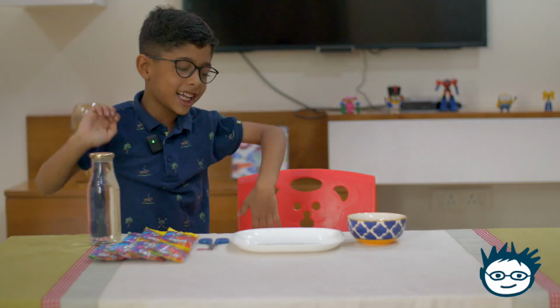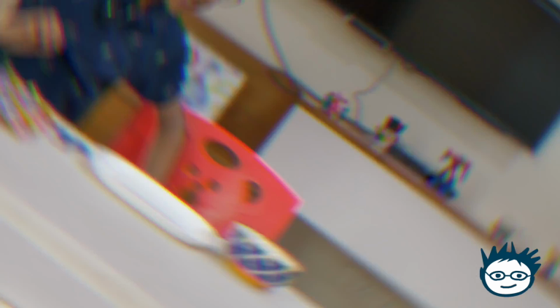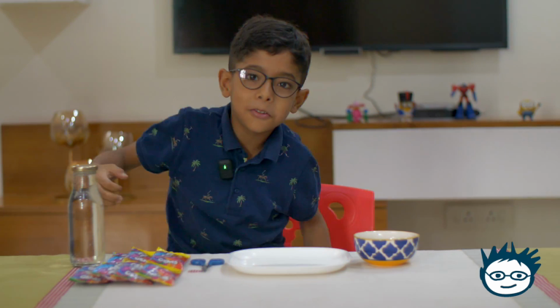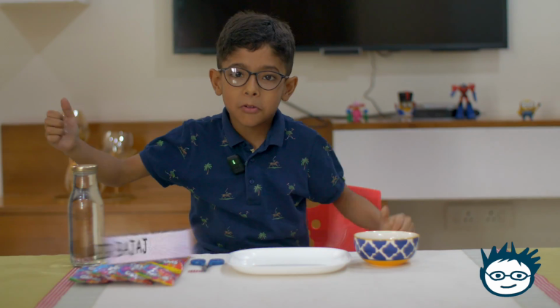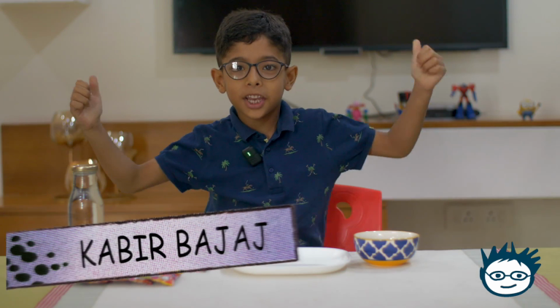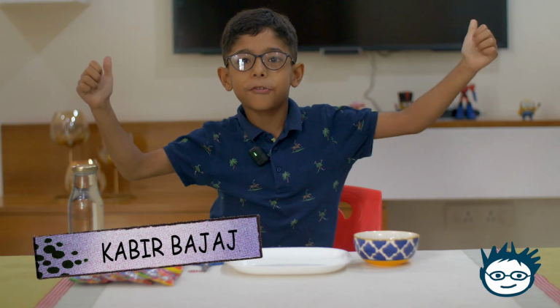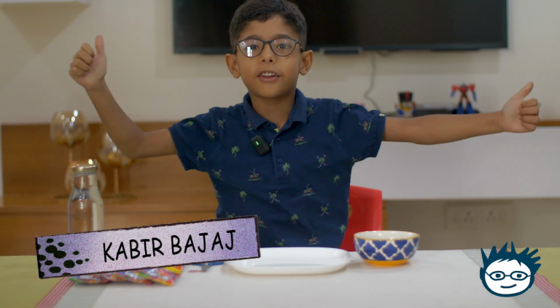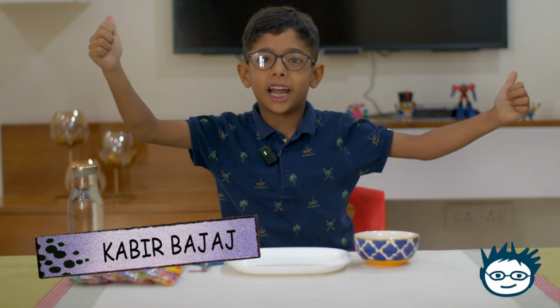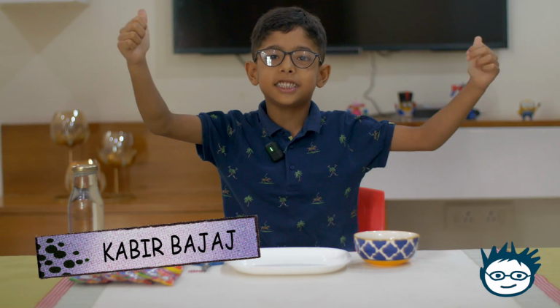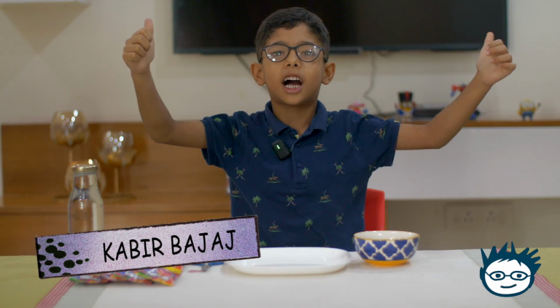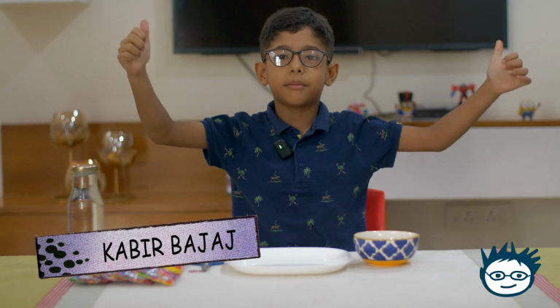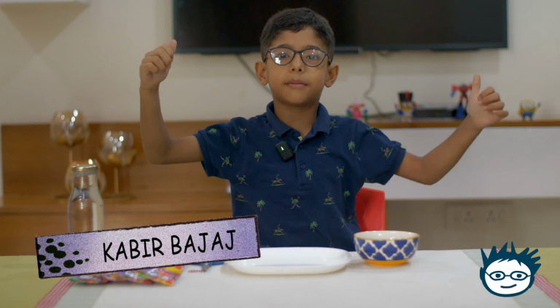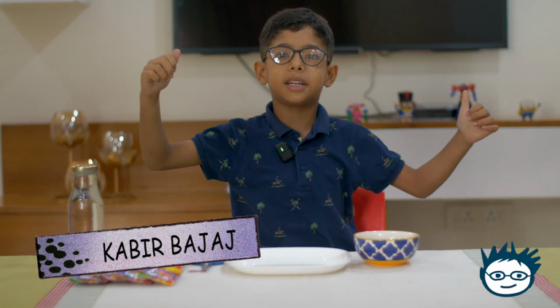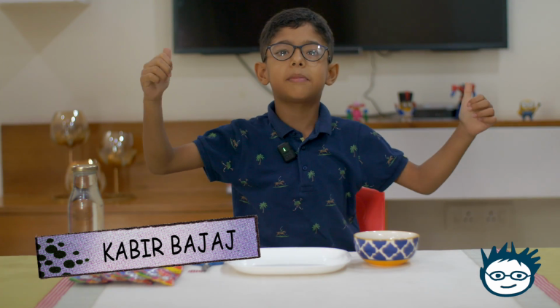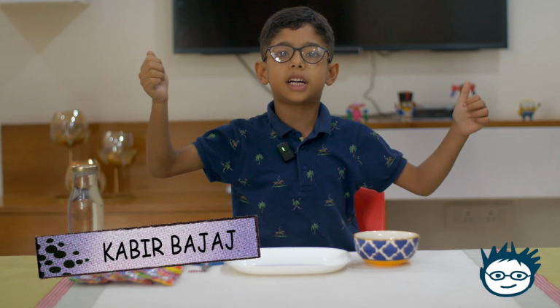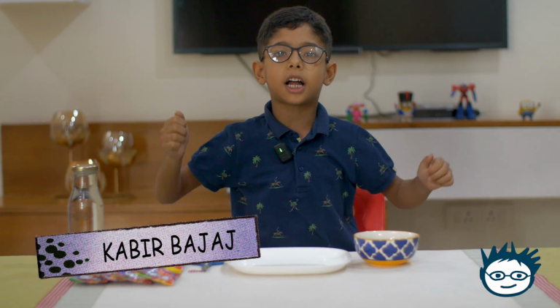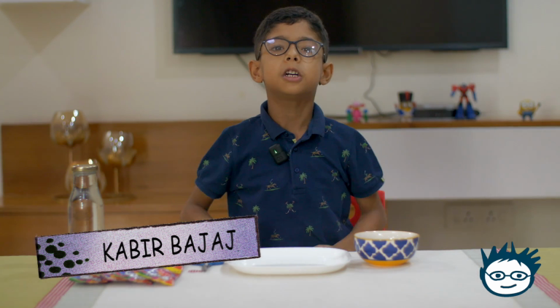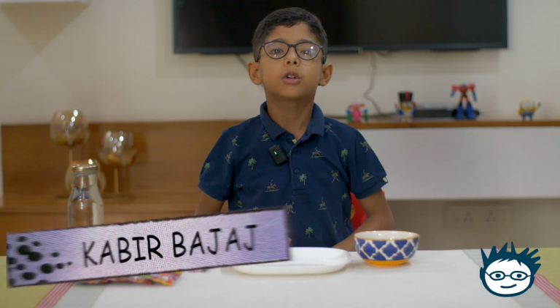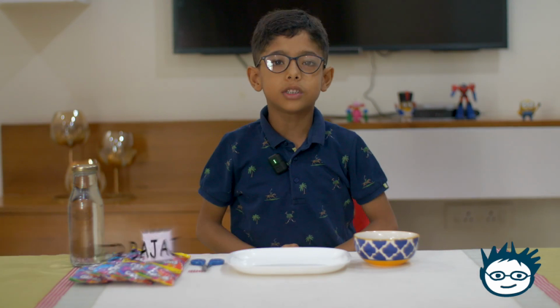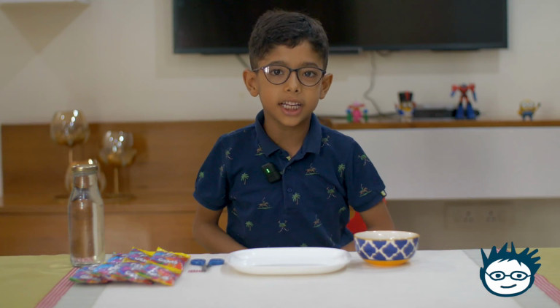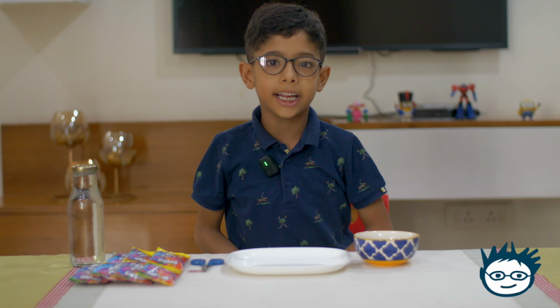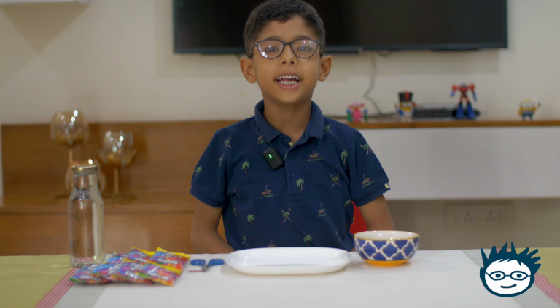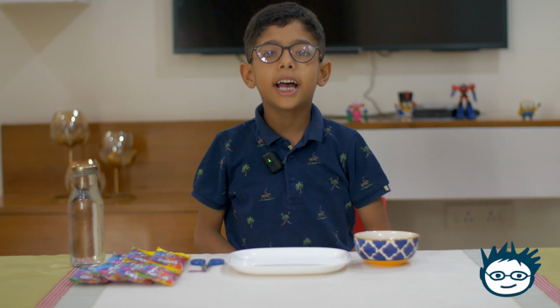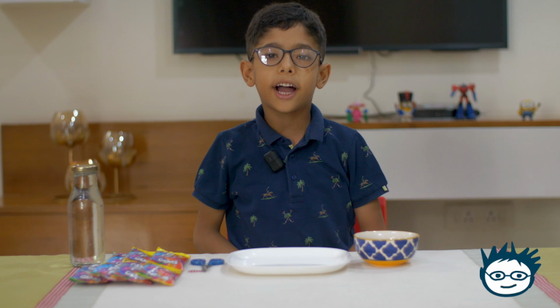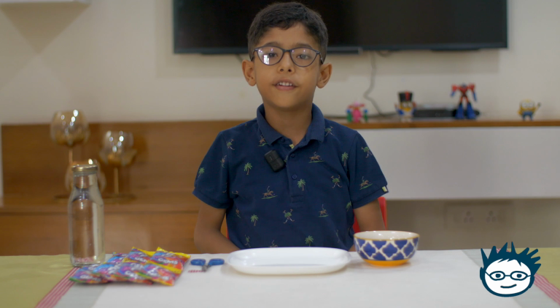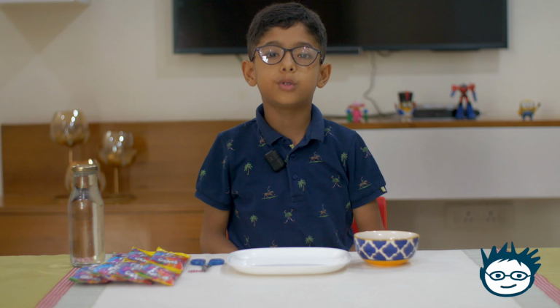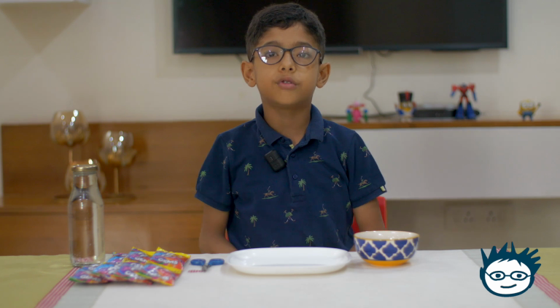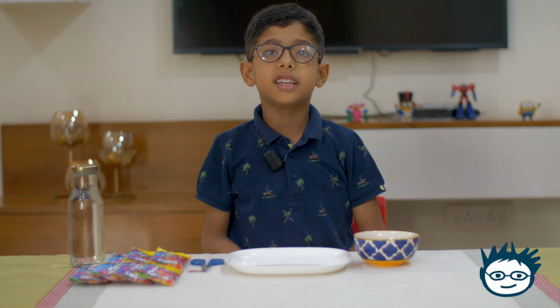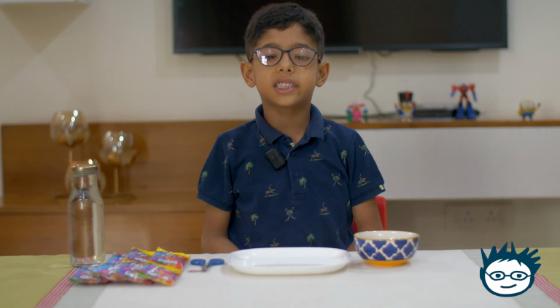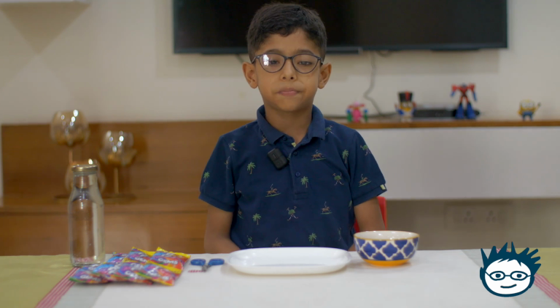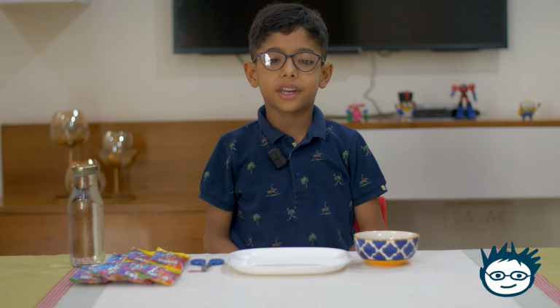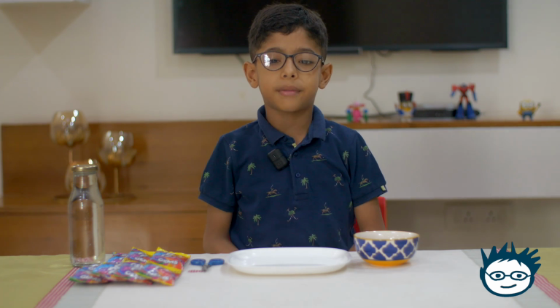Good morning friends. I am Kabir Bajaj. Today I will do one experiment.